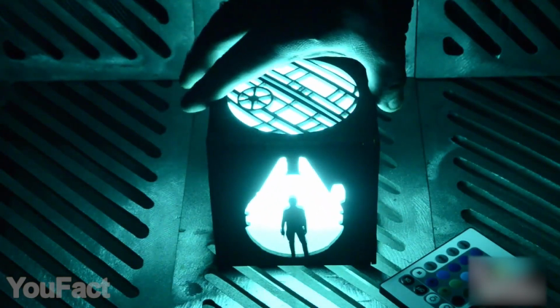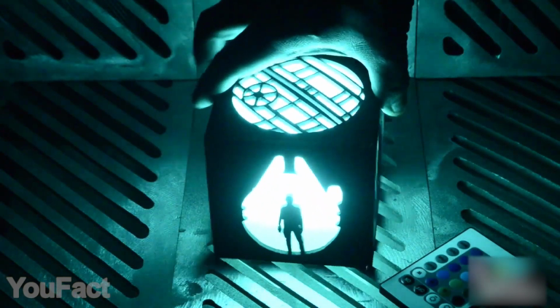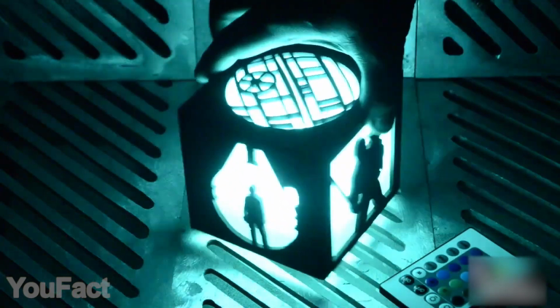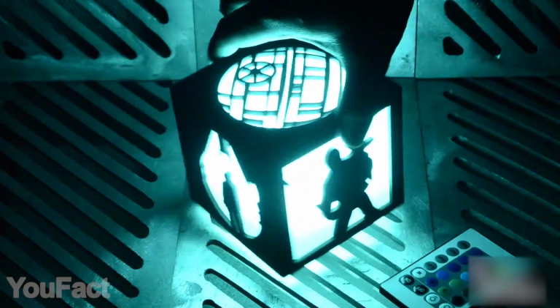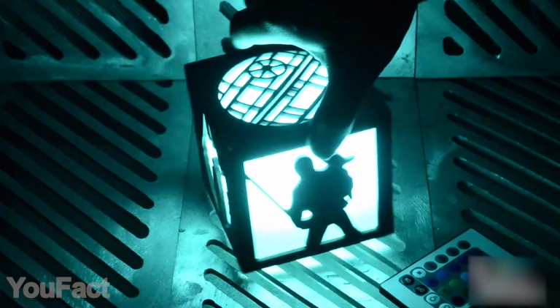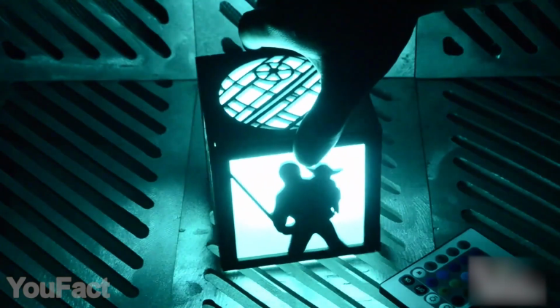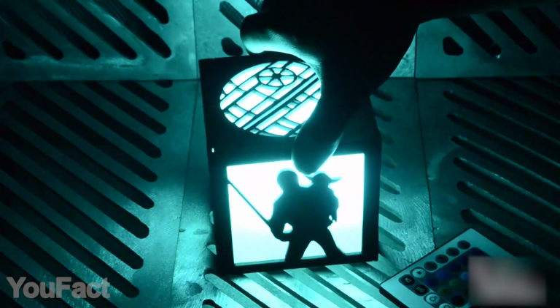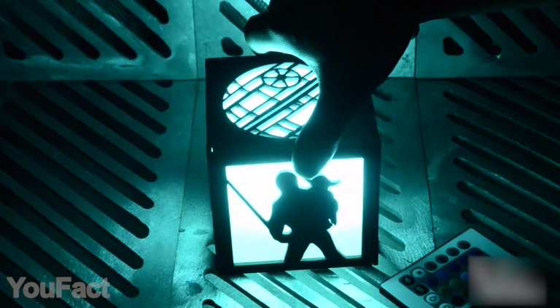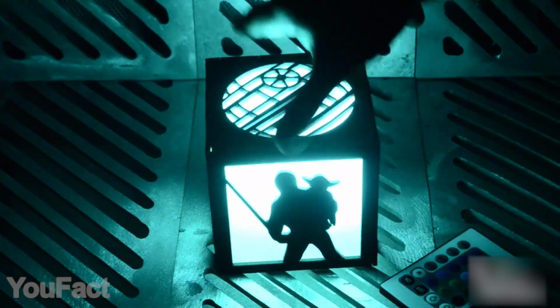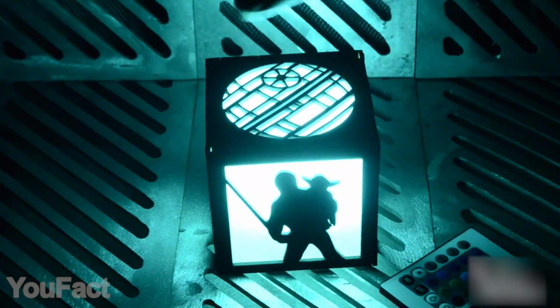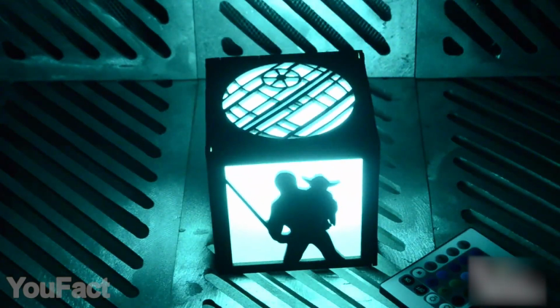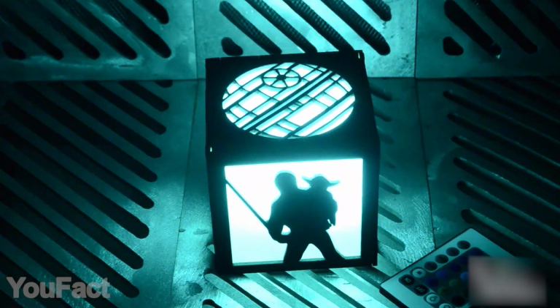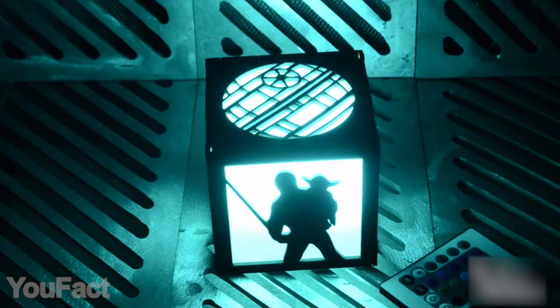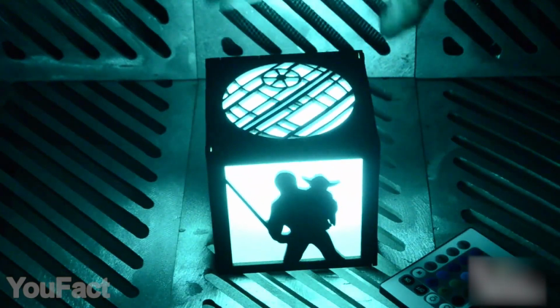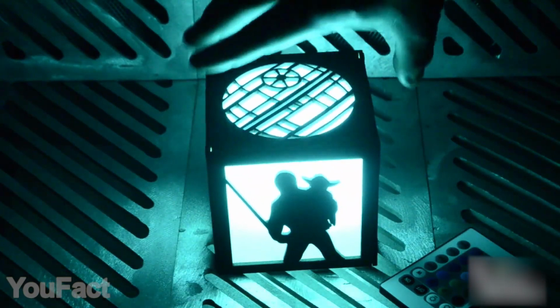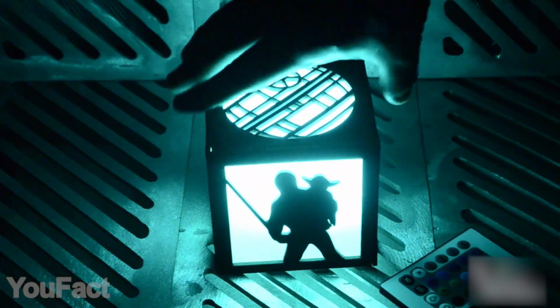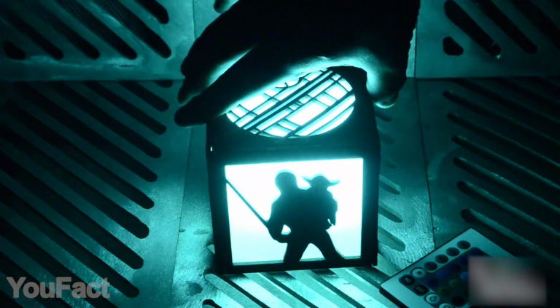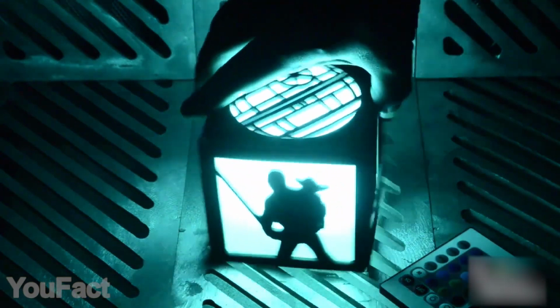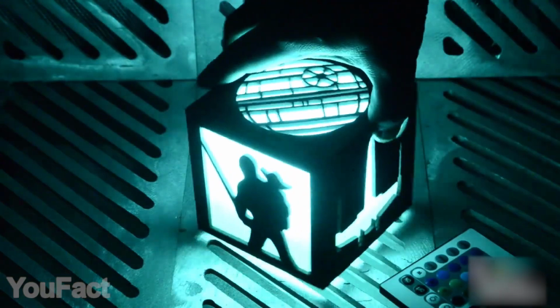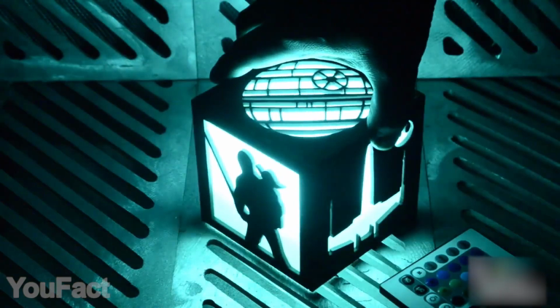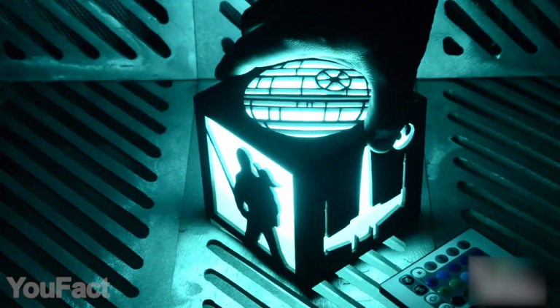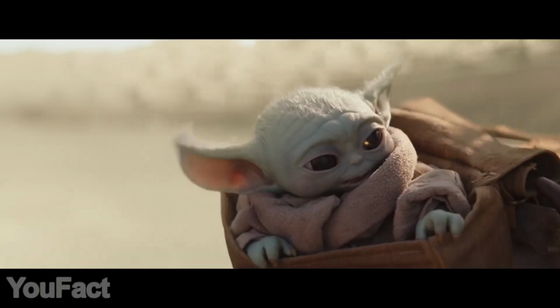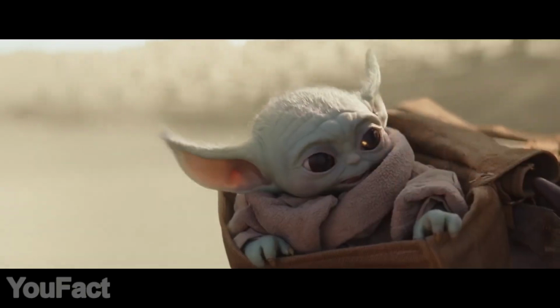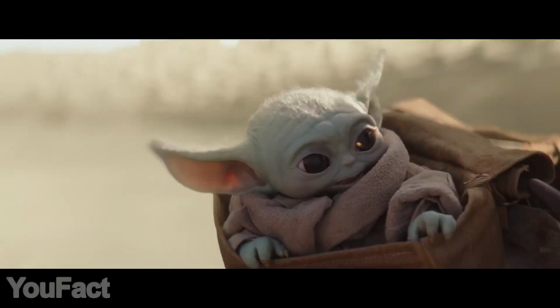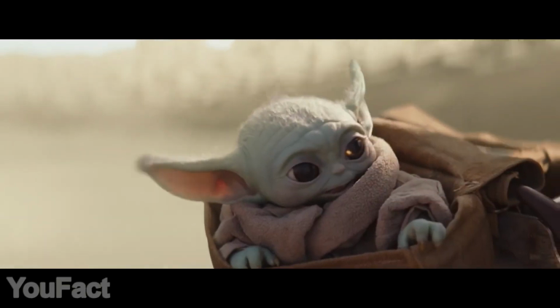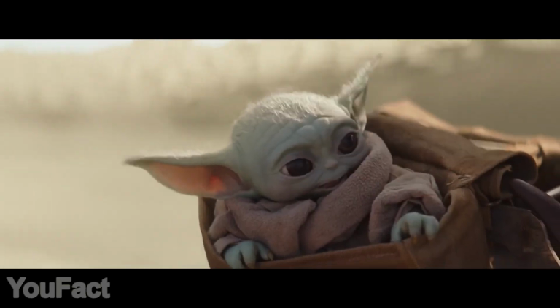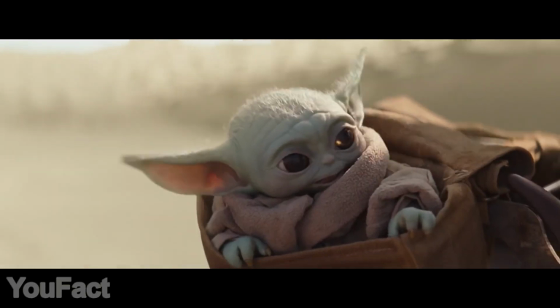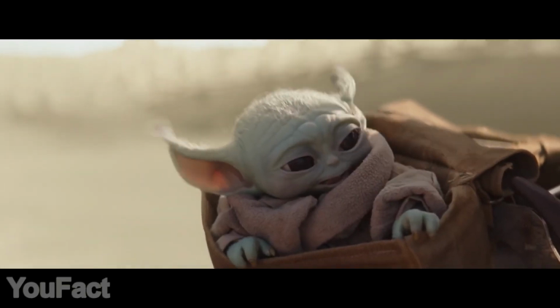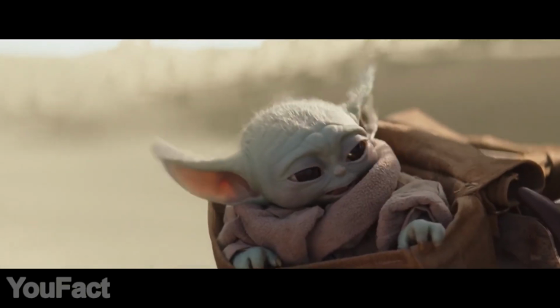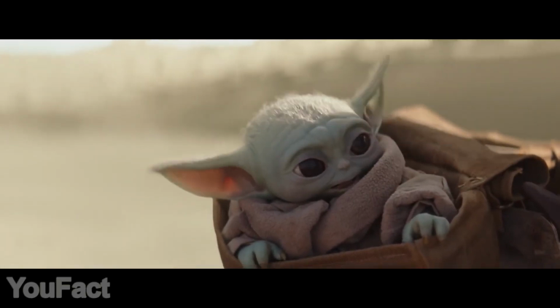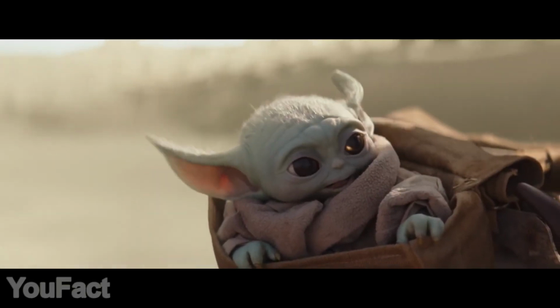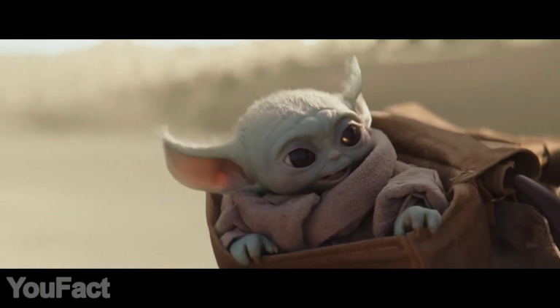Darth Vader? Mandalorian? Baby Yoda? Old Yoda? The choice is pretty obvious.